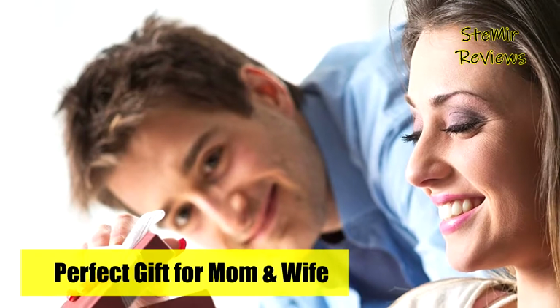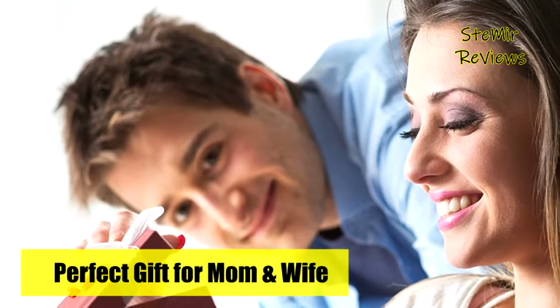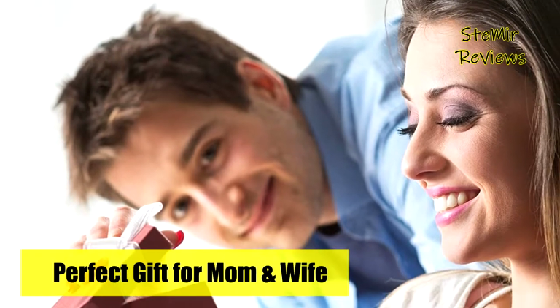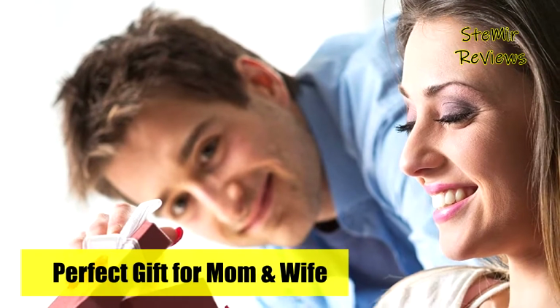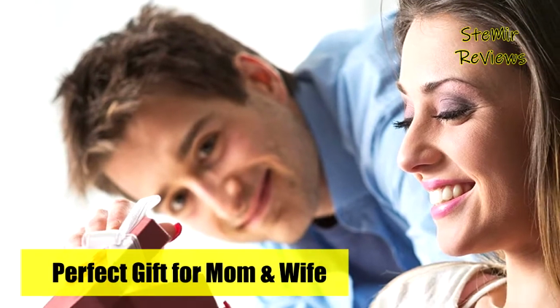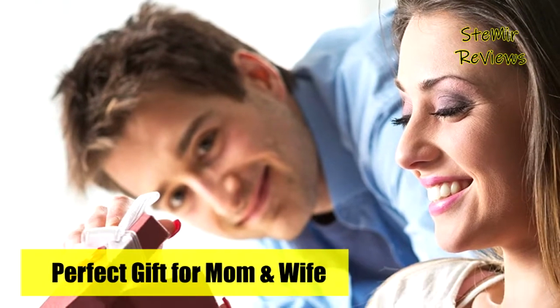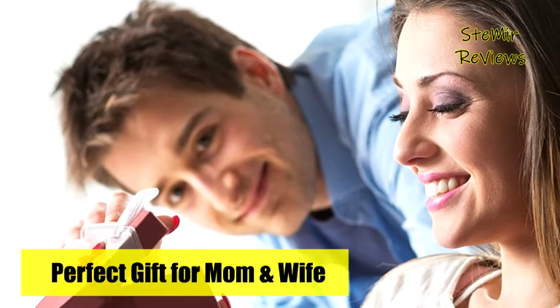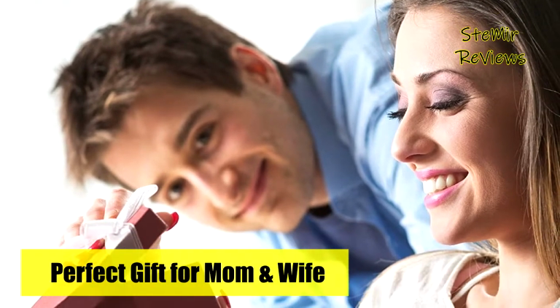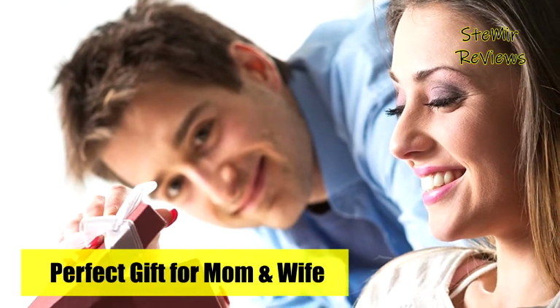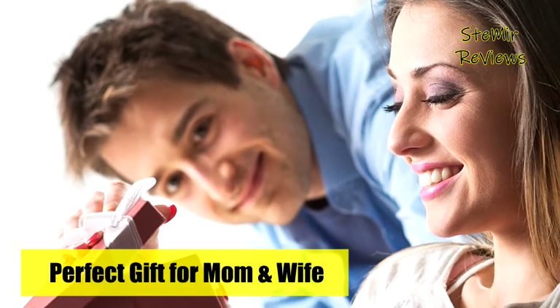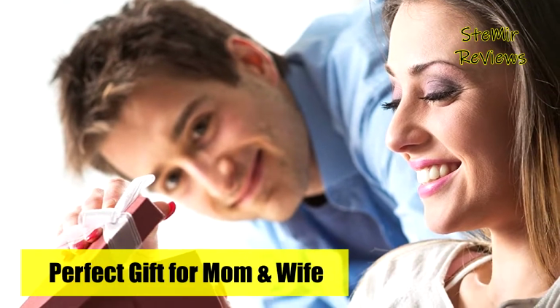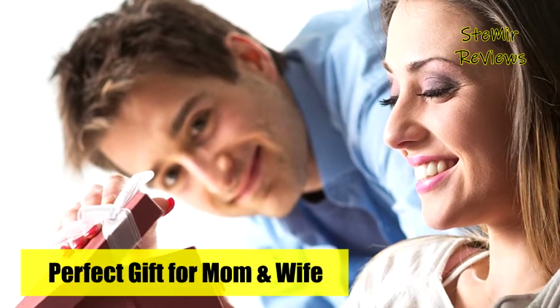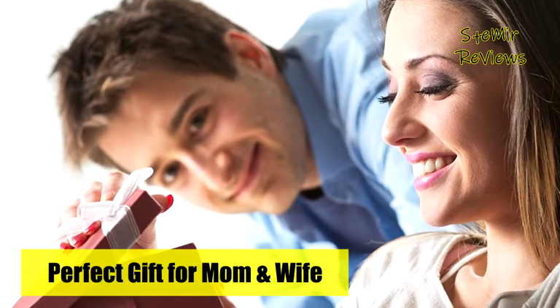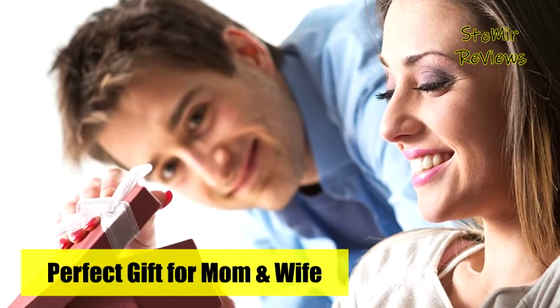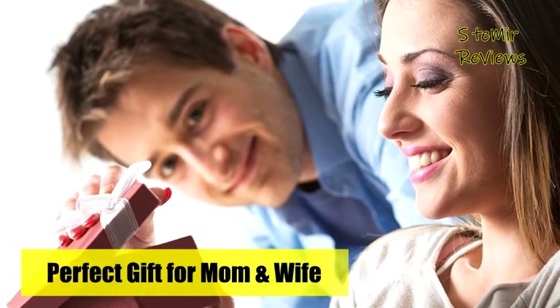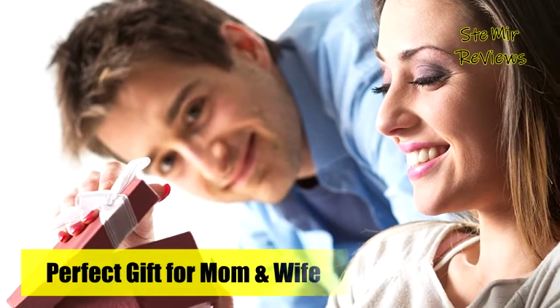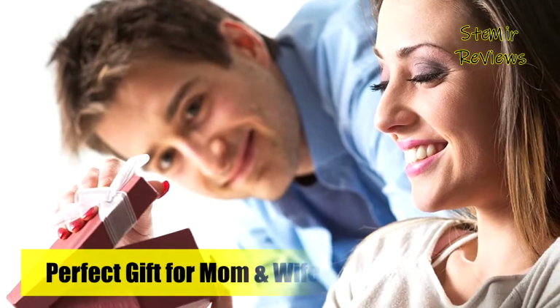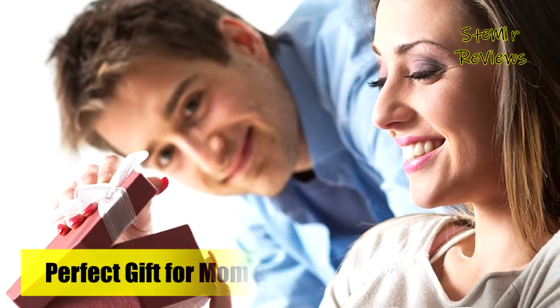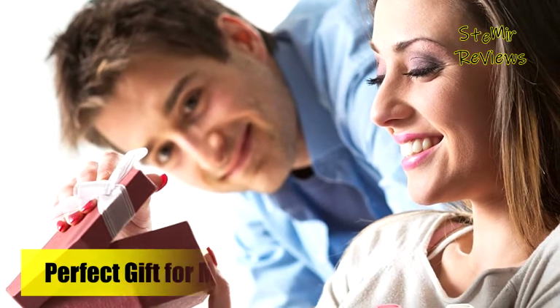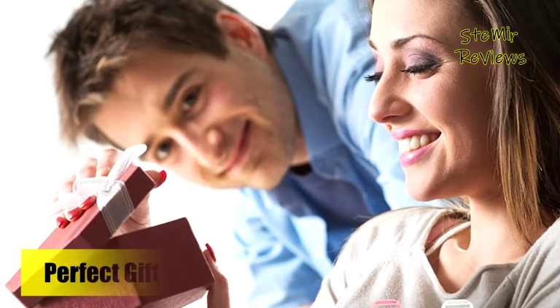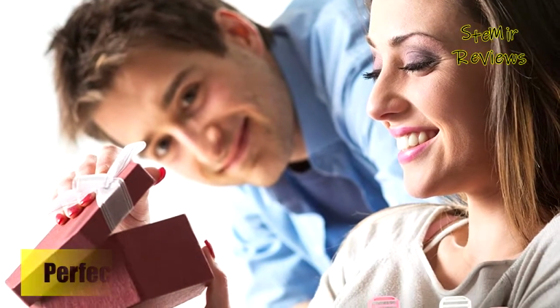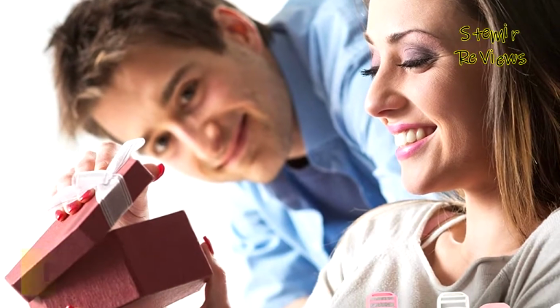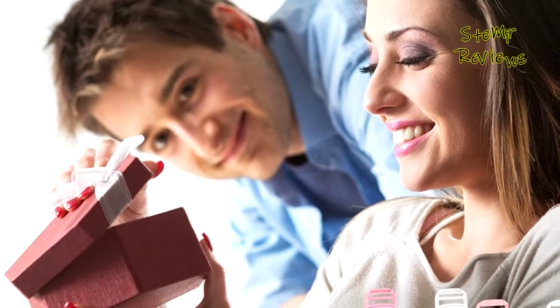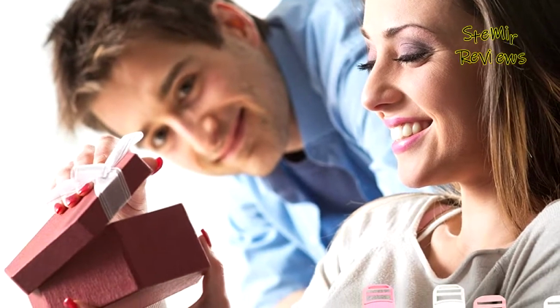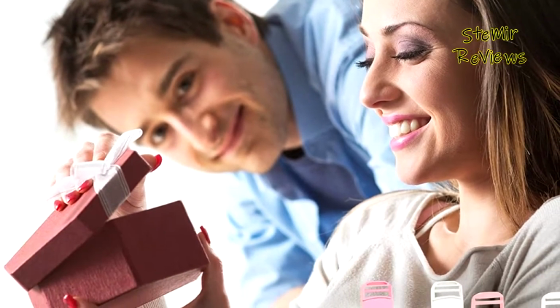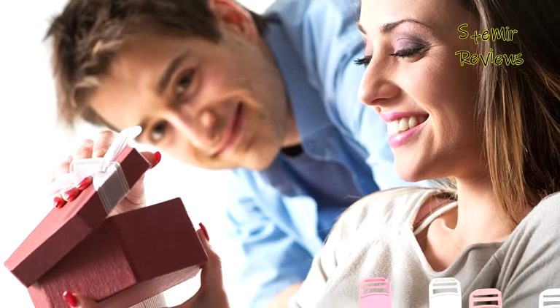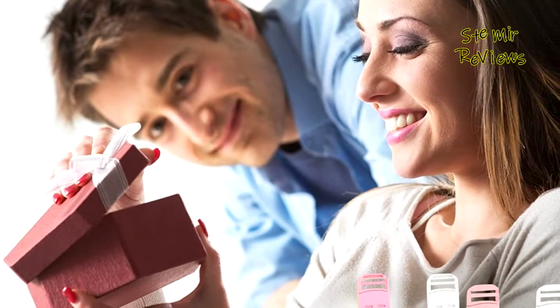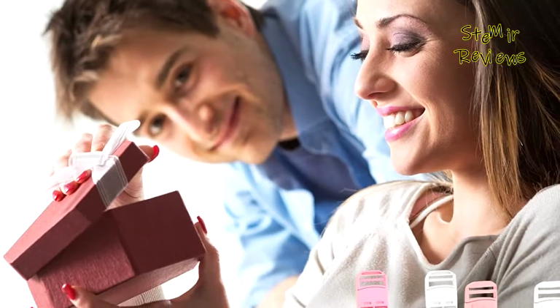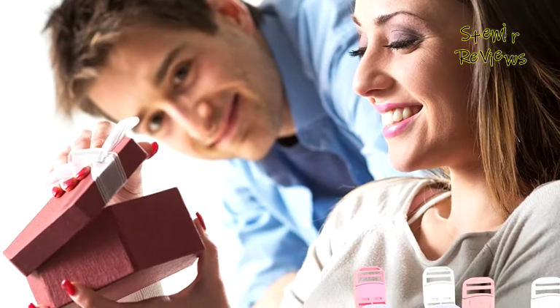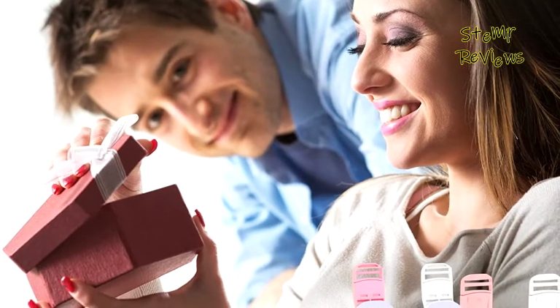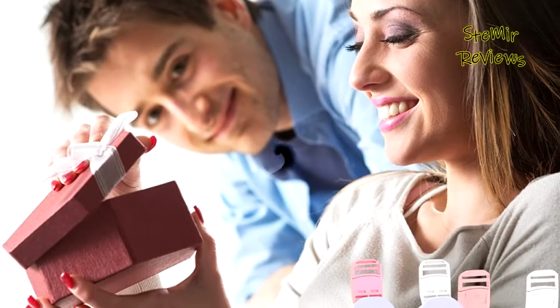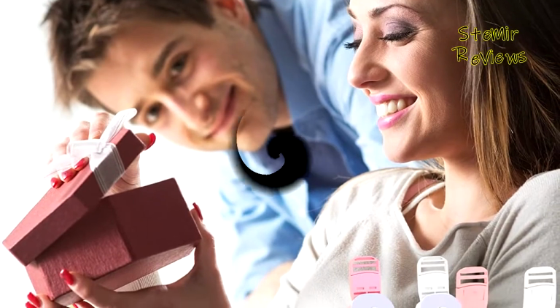Just wear it for 30 minutes a day while reading, sleeping, watching TV, doing housework, or at any time.